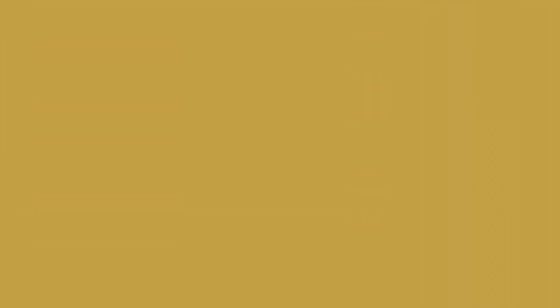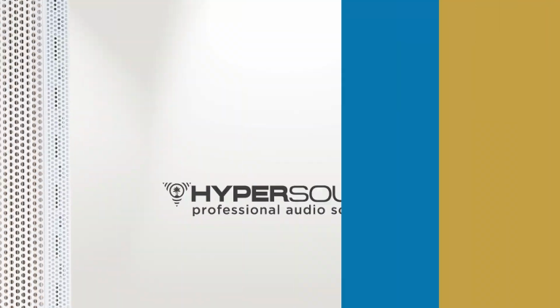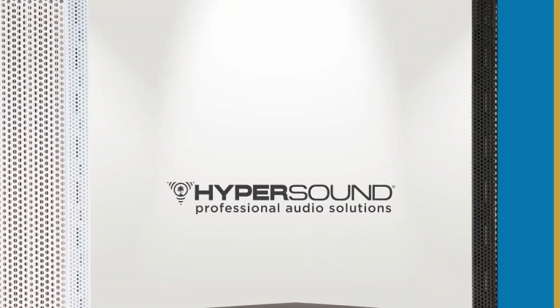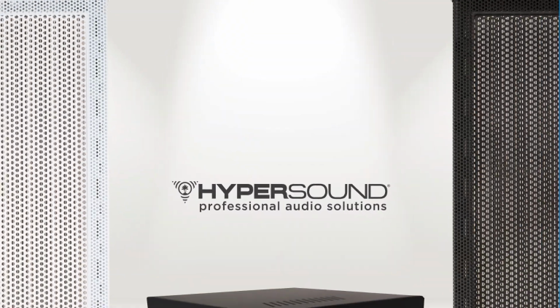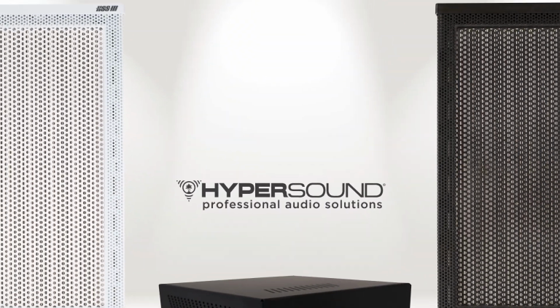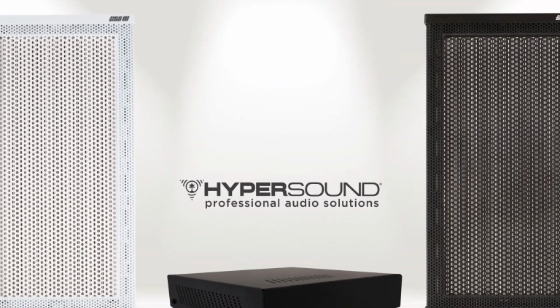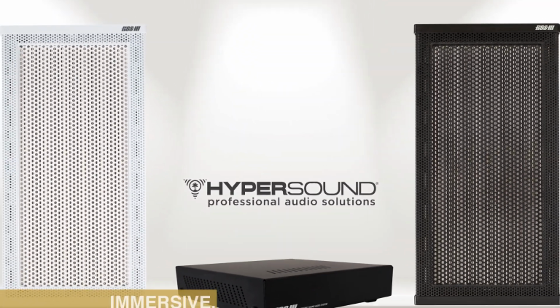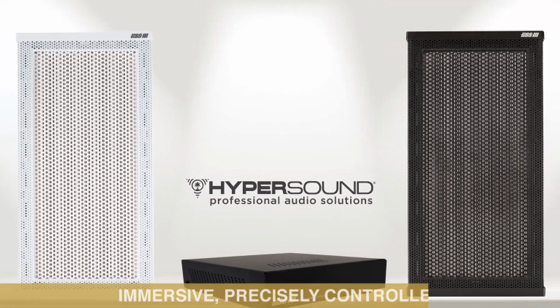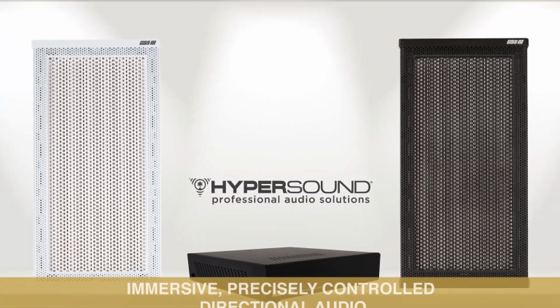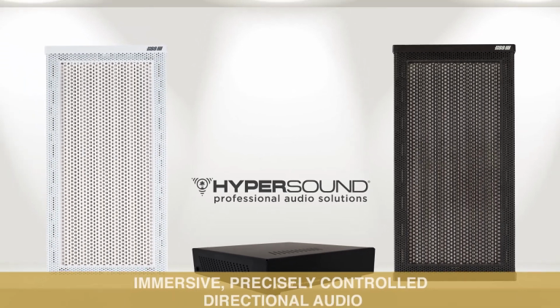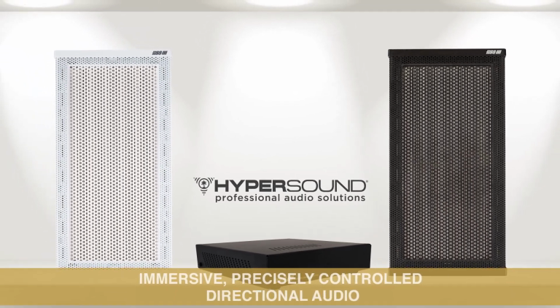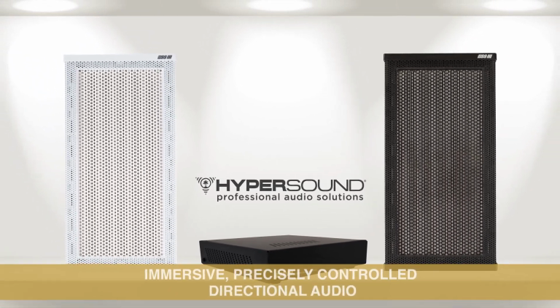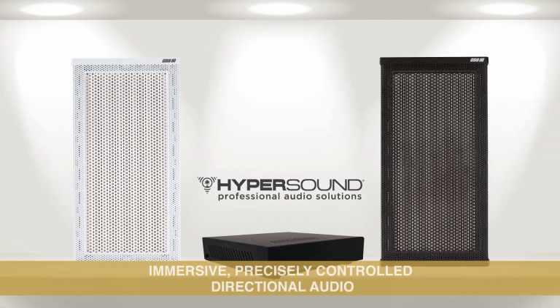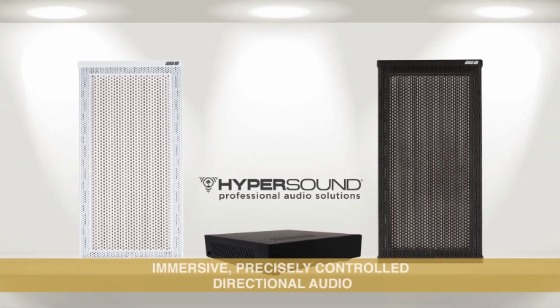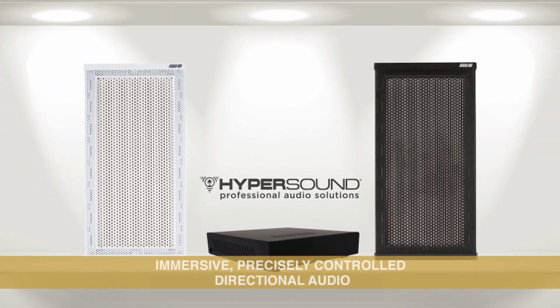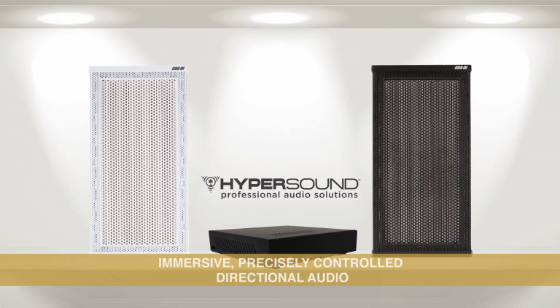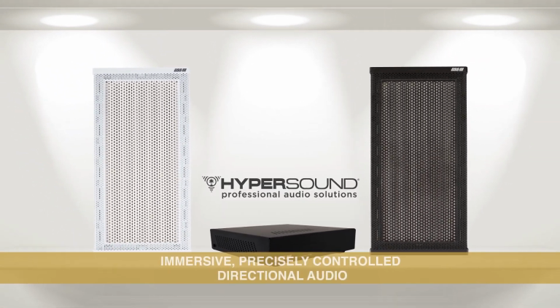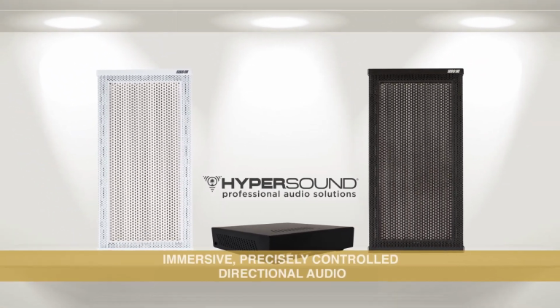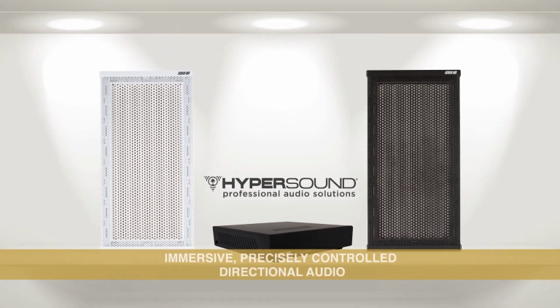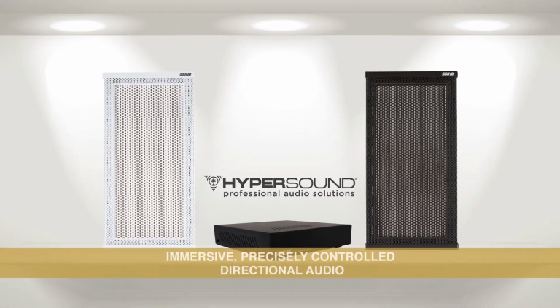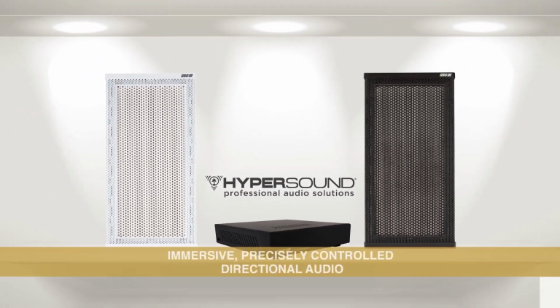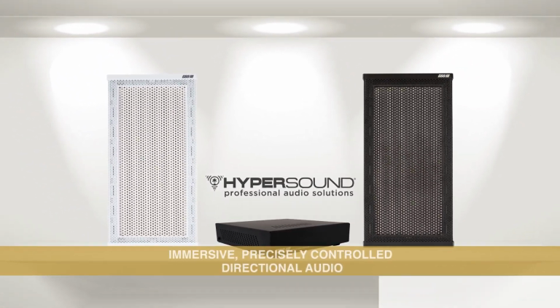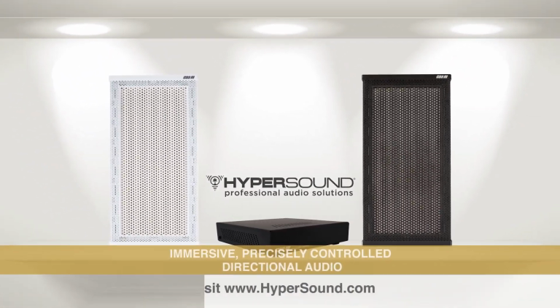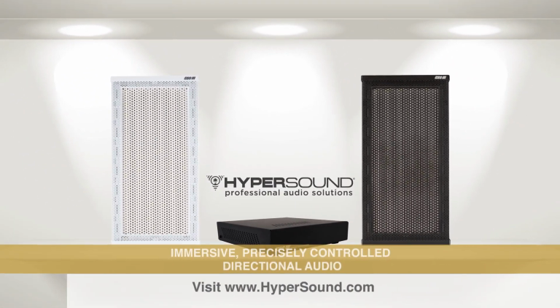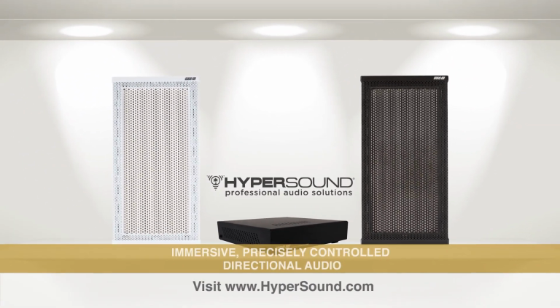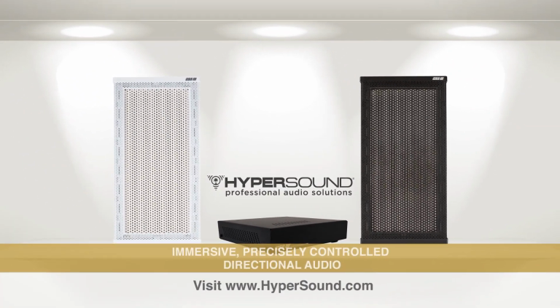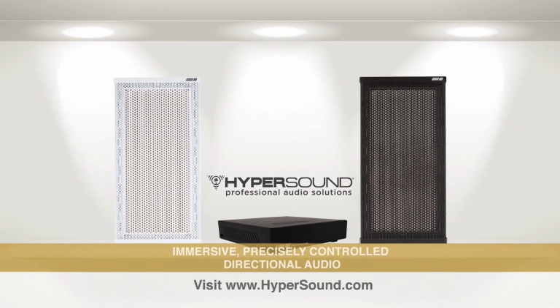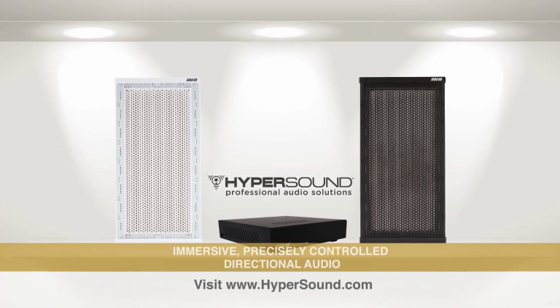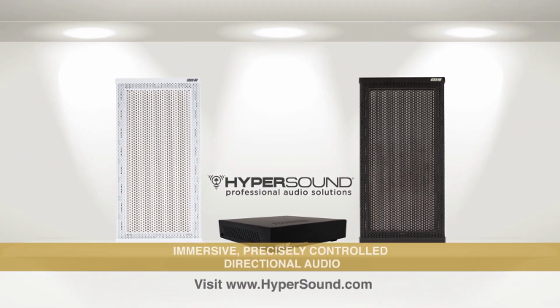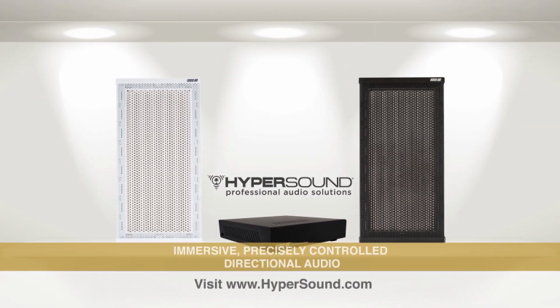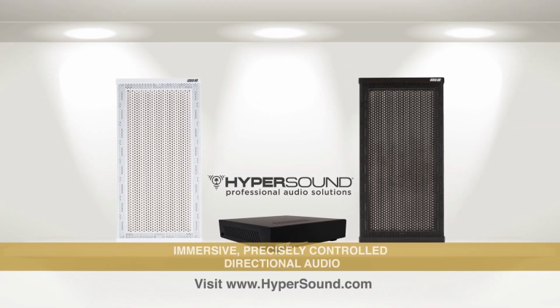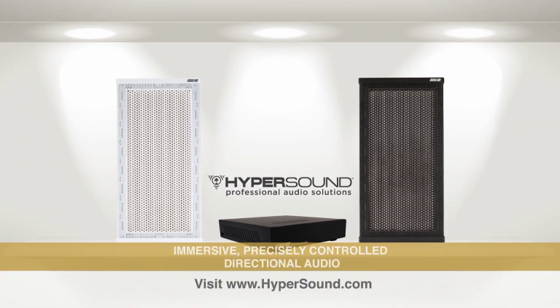Hypersound. Immersive, precisely controlled directional audio. To learn more, visit Hypersound.com.